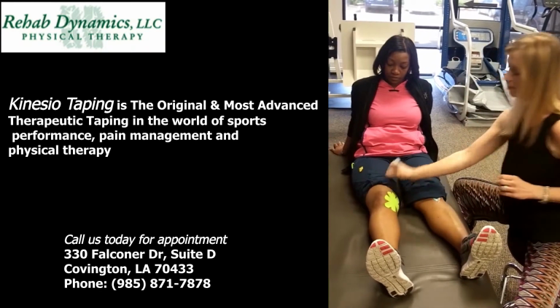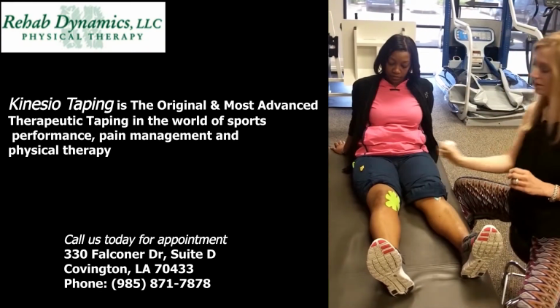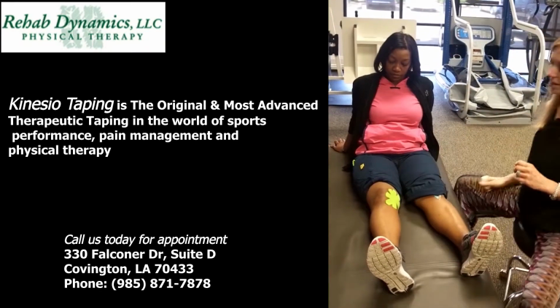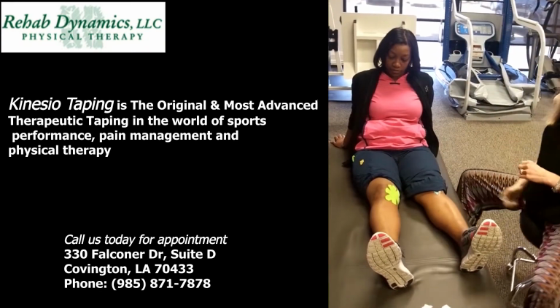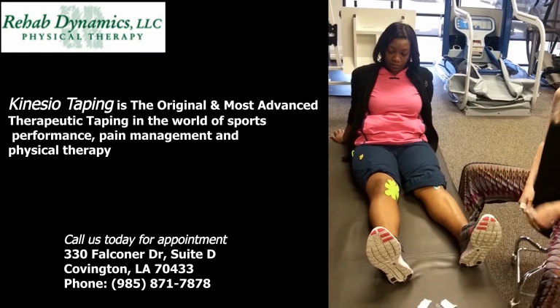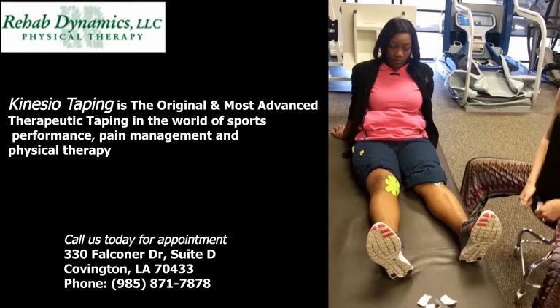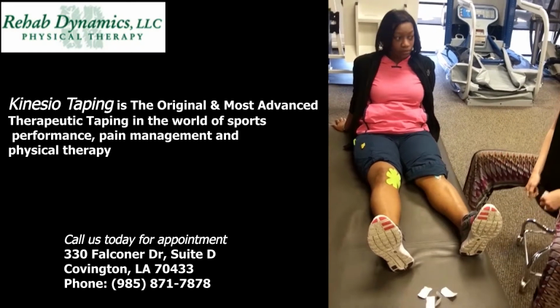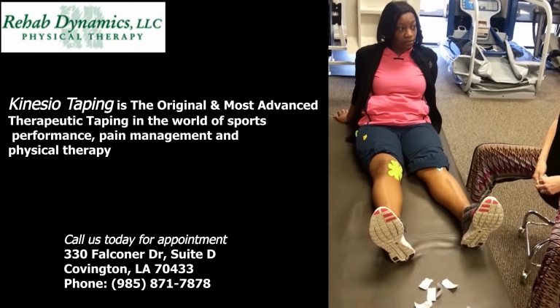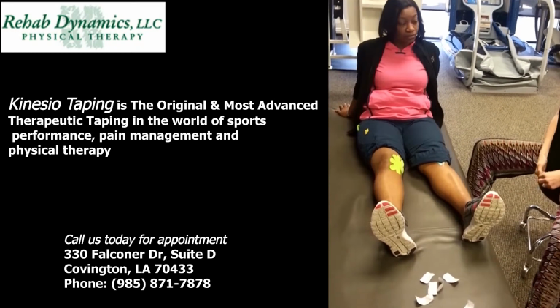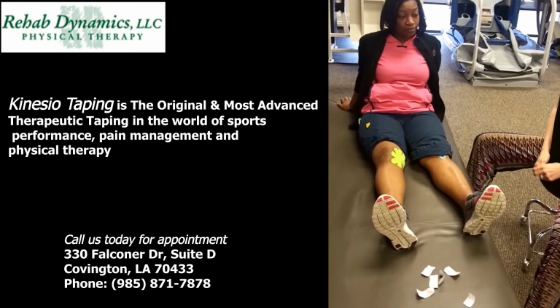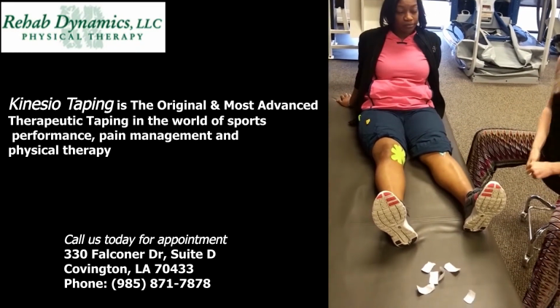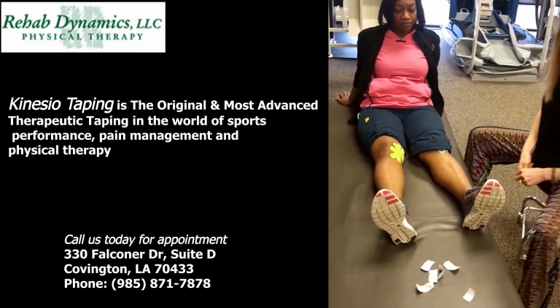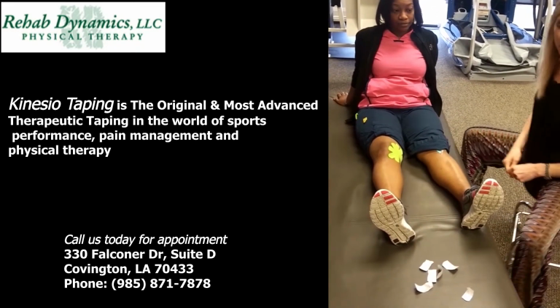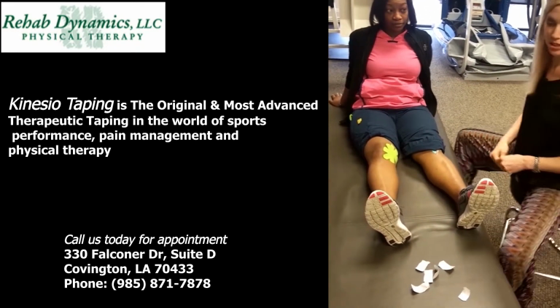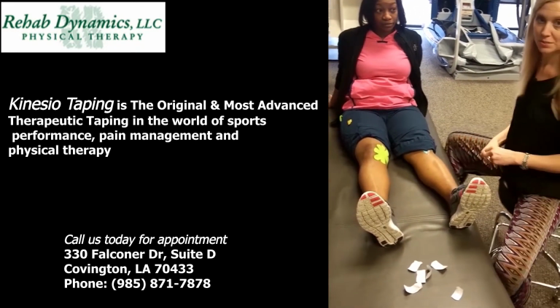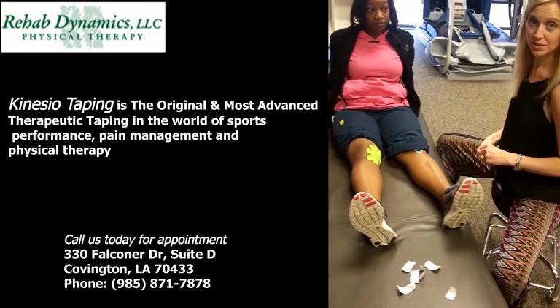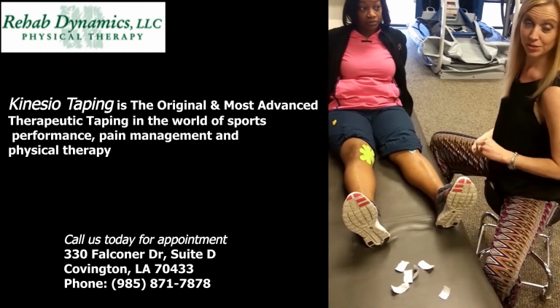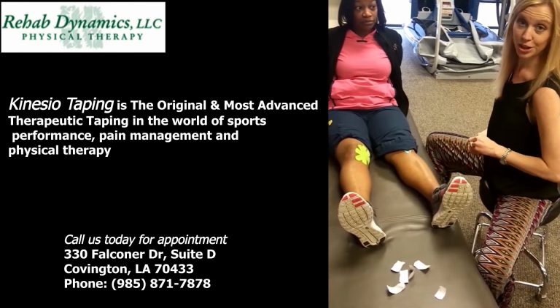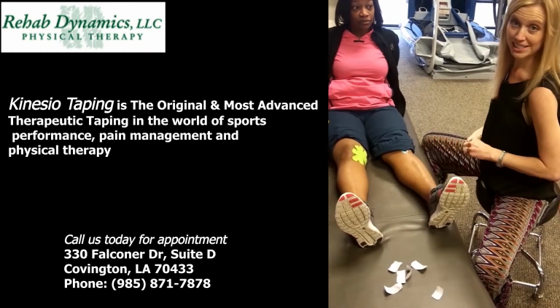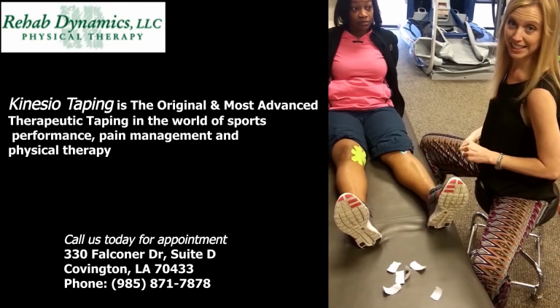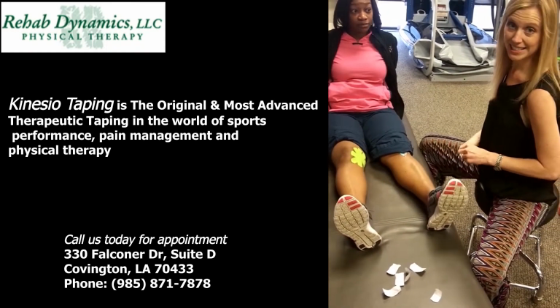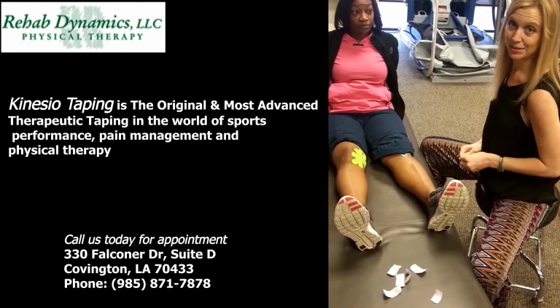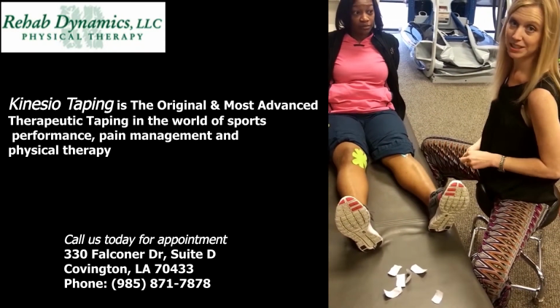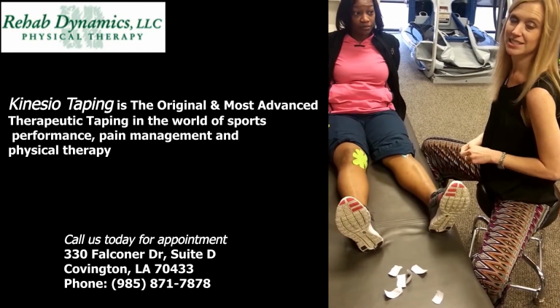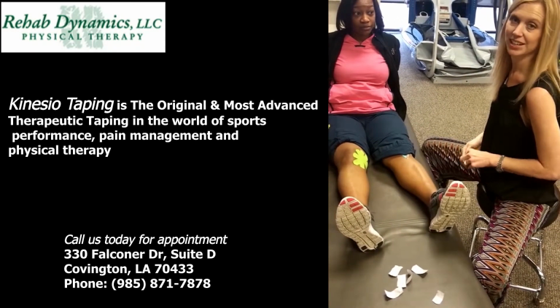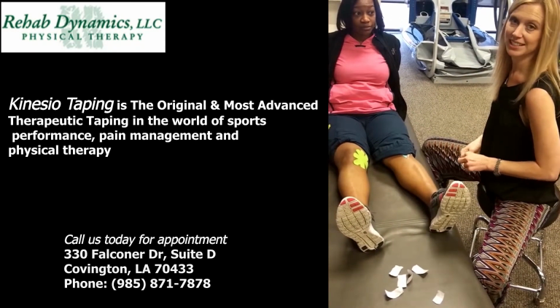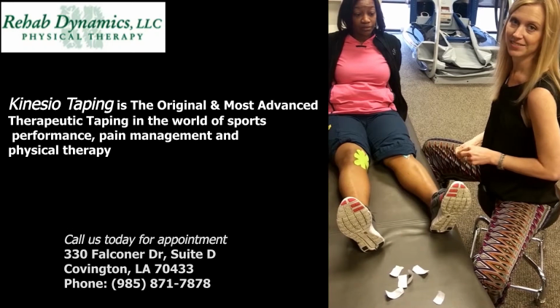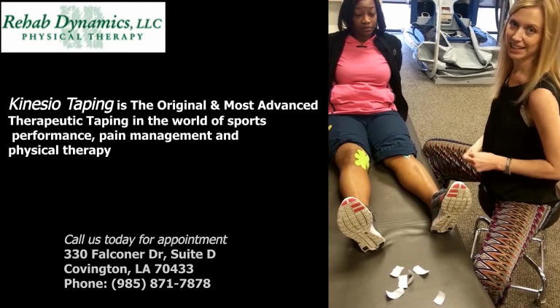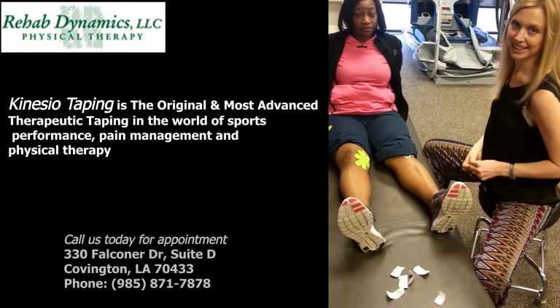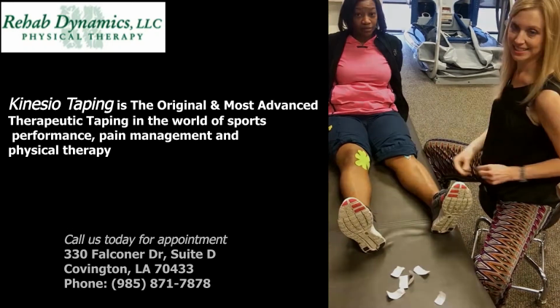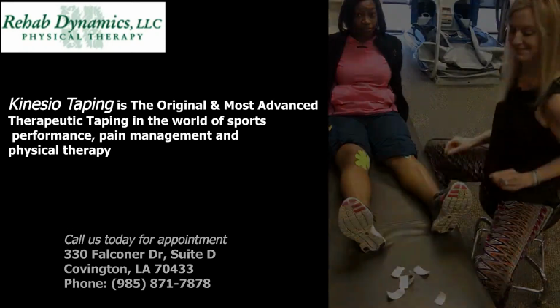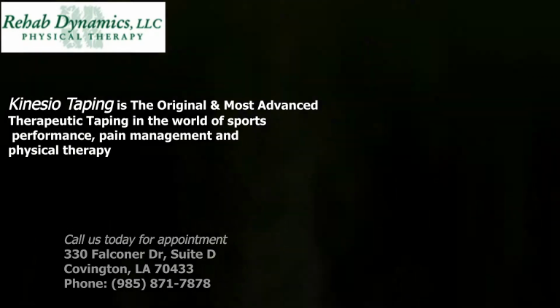And there's the star for the pain. If you have any questions, please feel free to call us at 871-7870. Thank you.